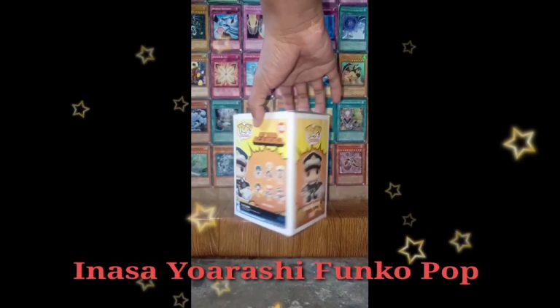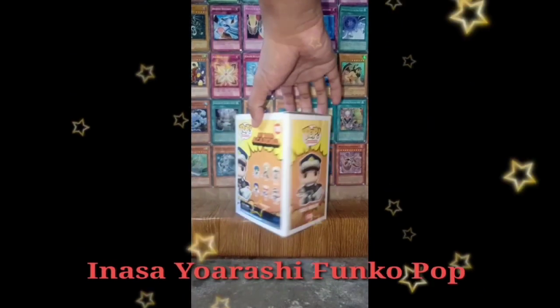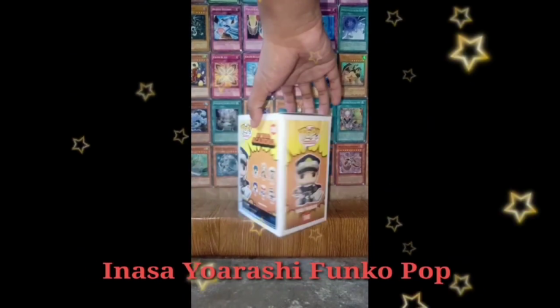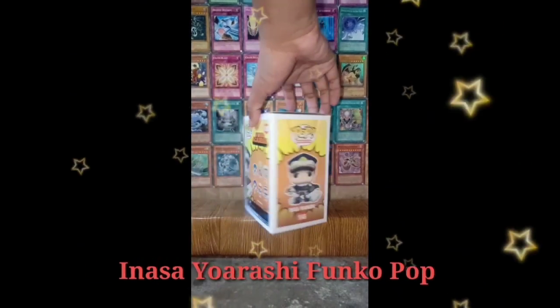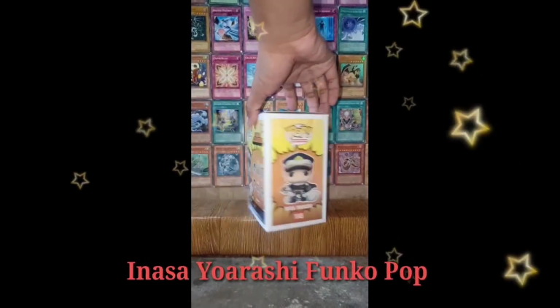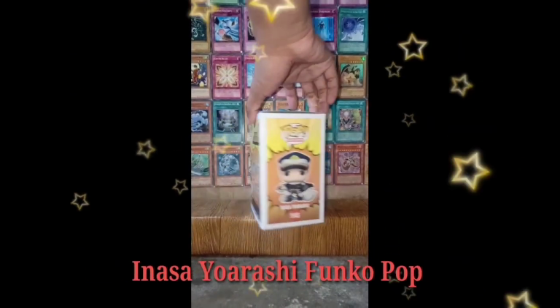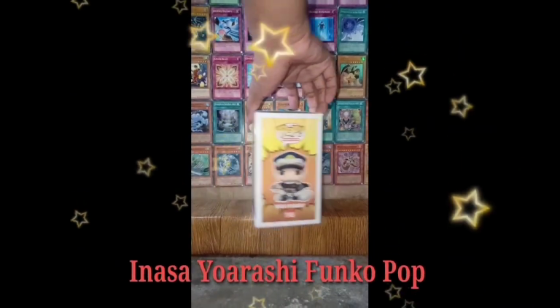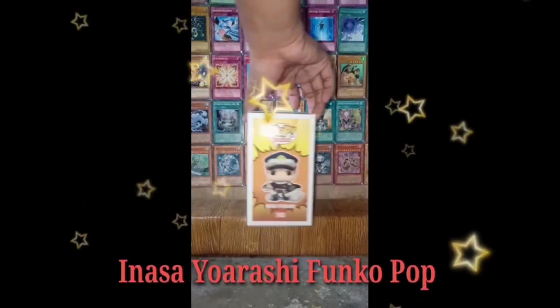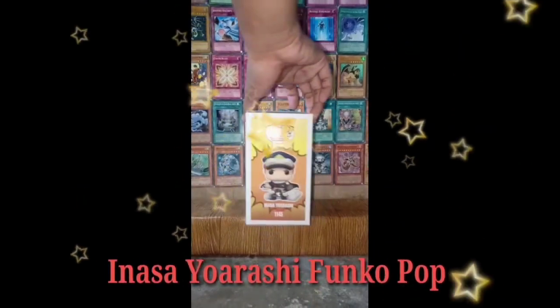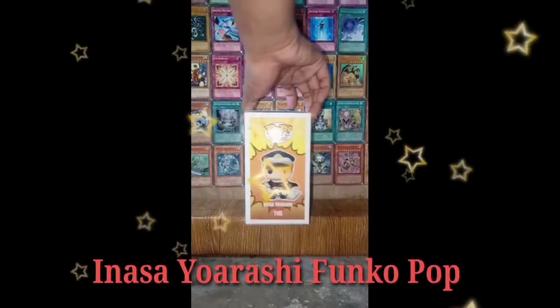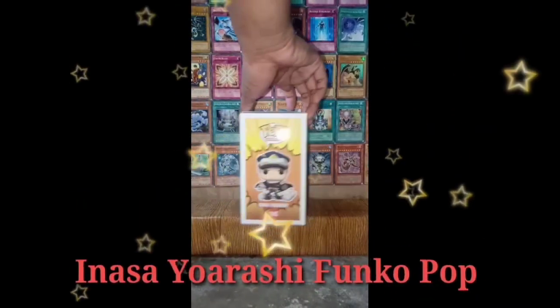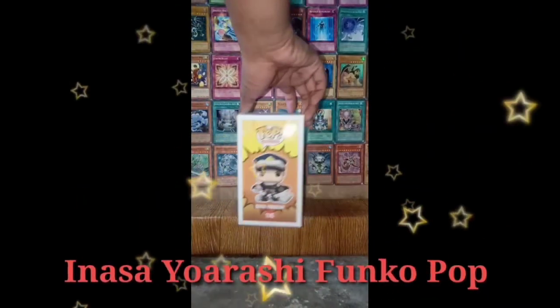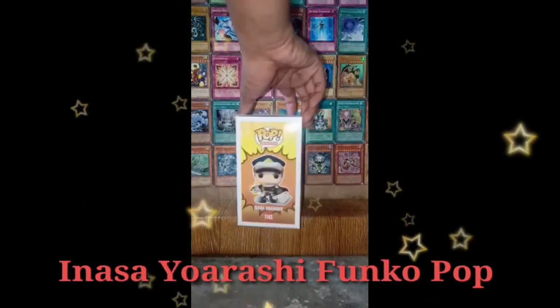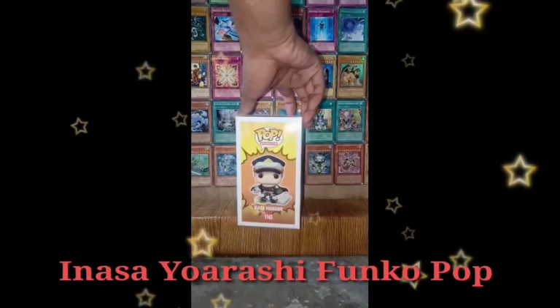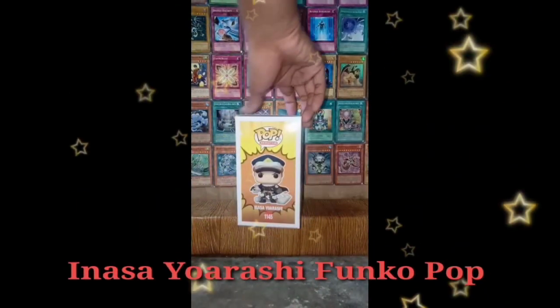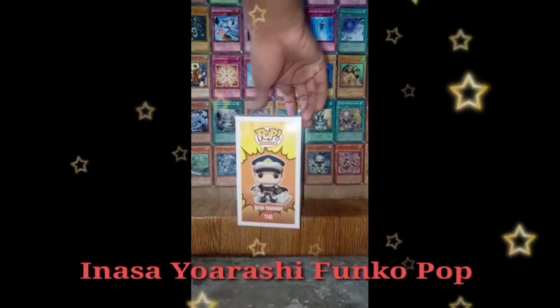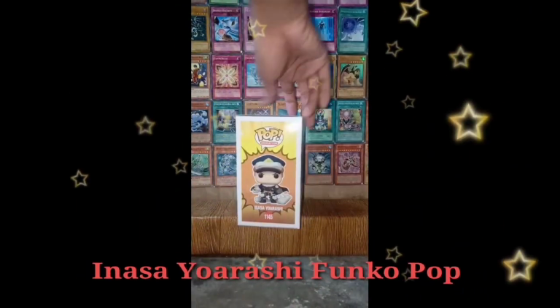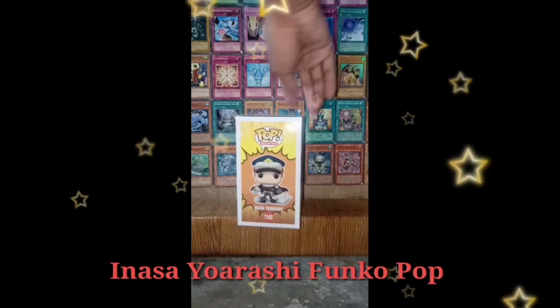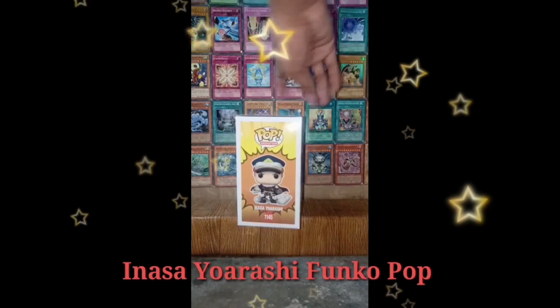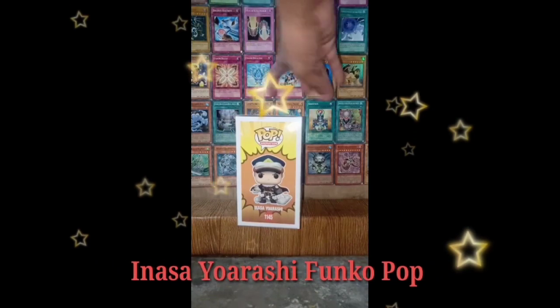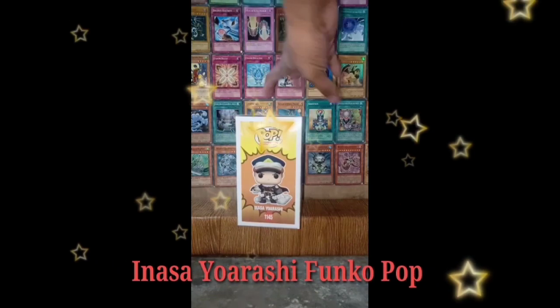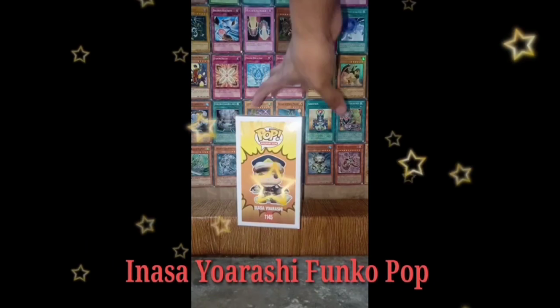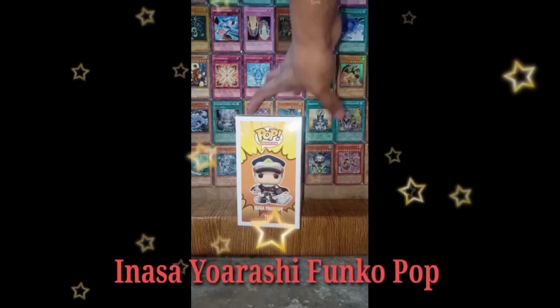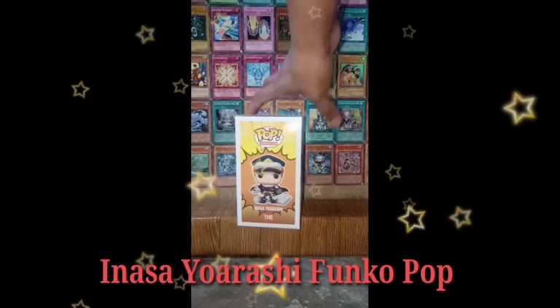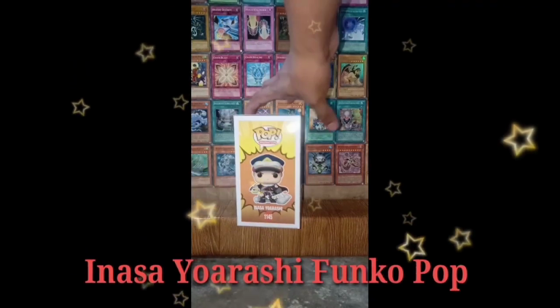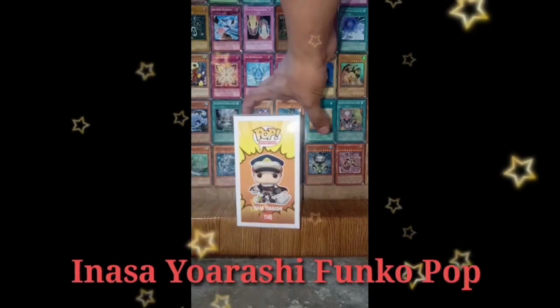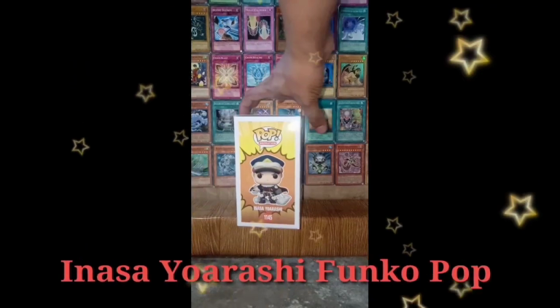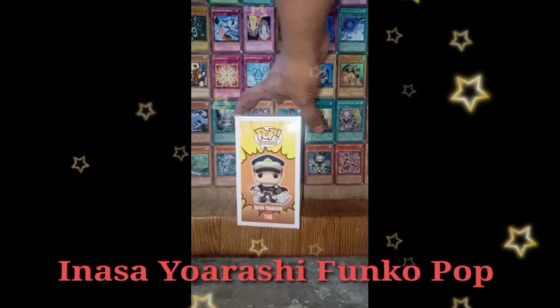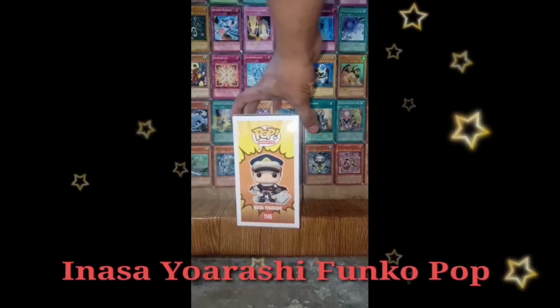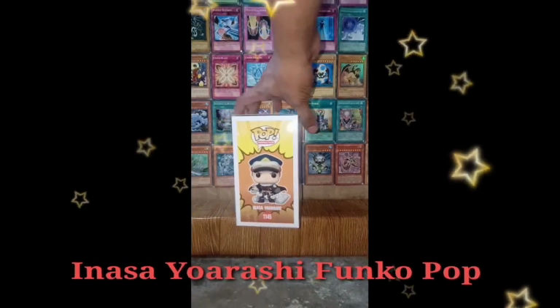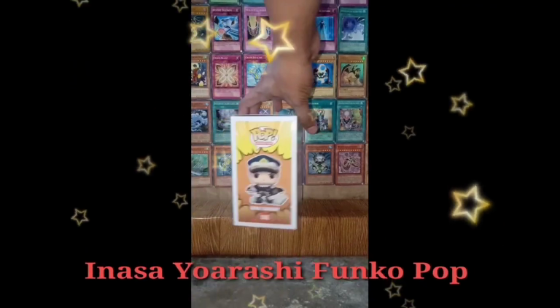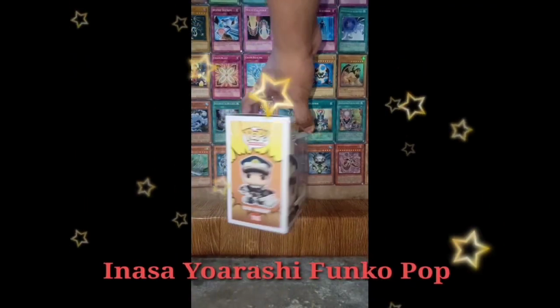Inasa is a very tall and well-built young man with buzzed, dark brown hair and black eyes.